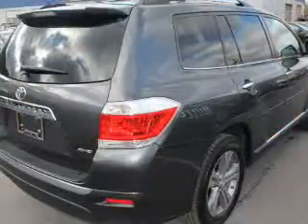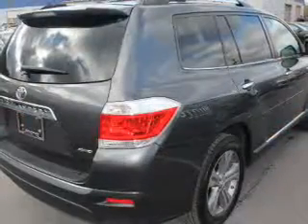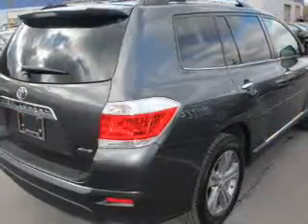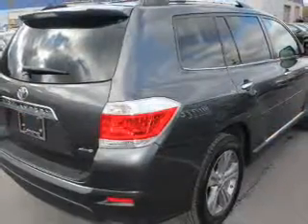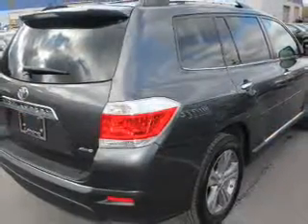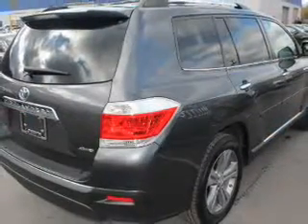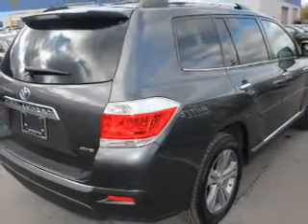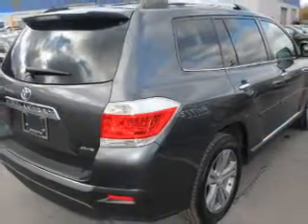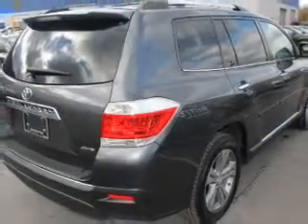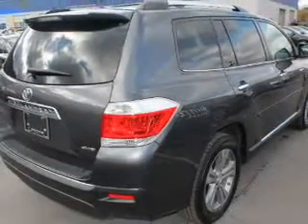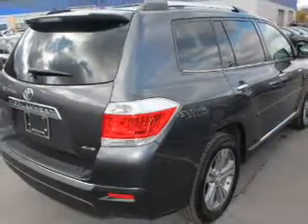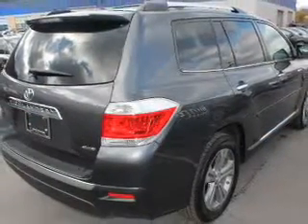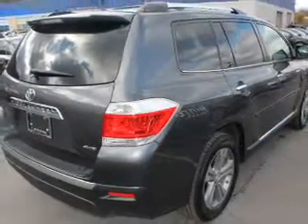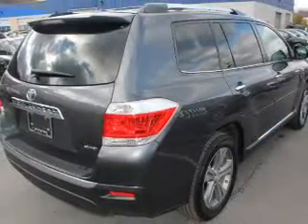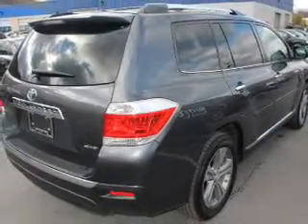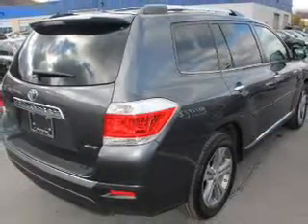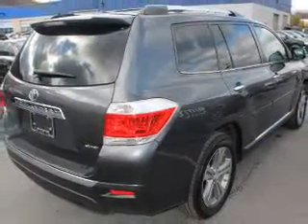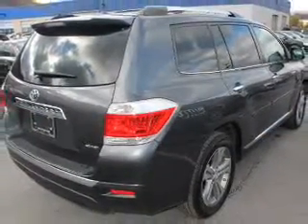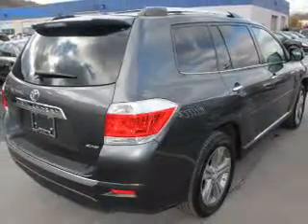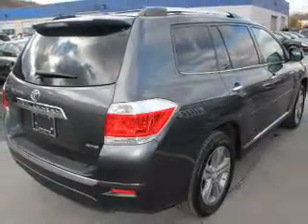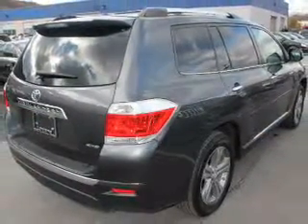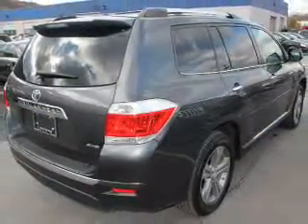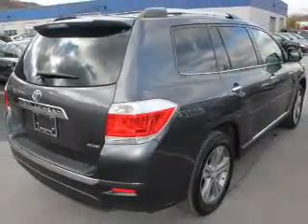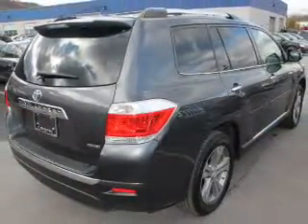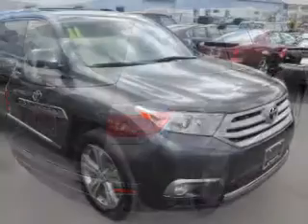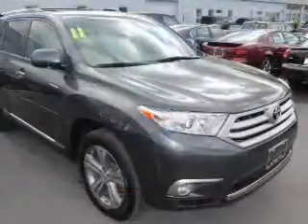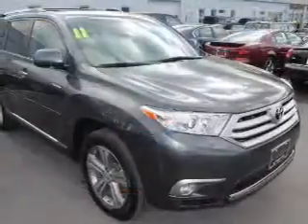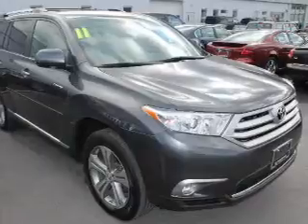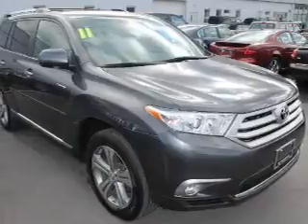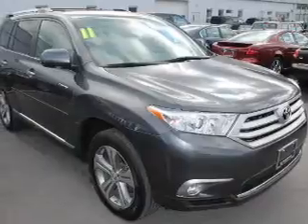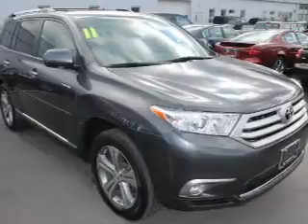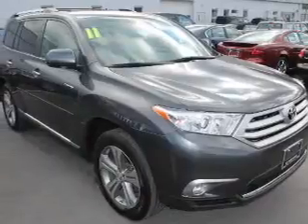Additional safety features include traction control, stability control, and daytime running lights. Call today to schedule a test drive.